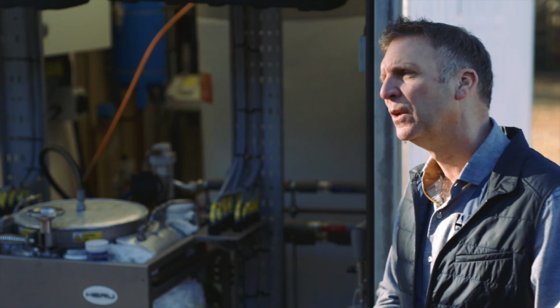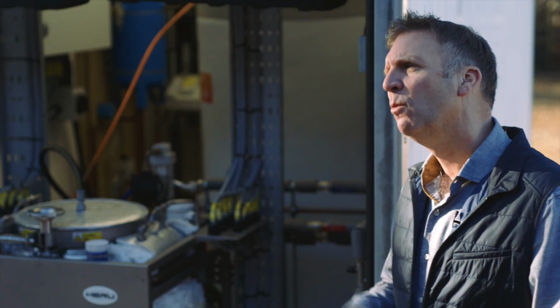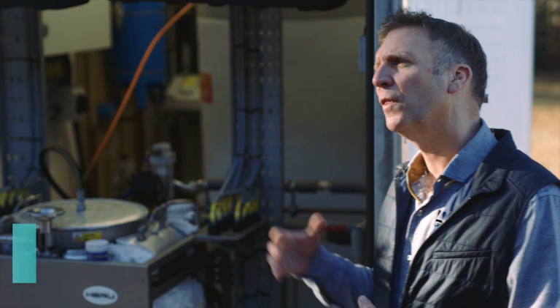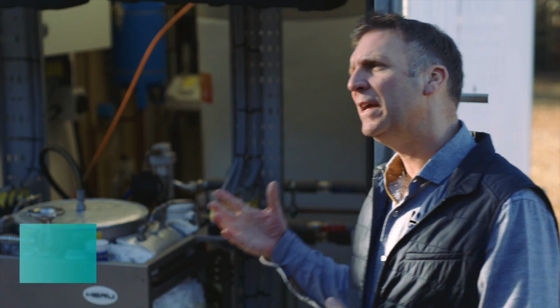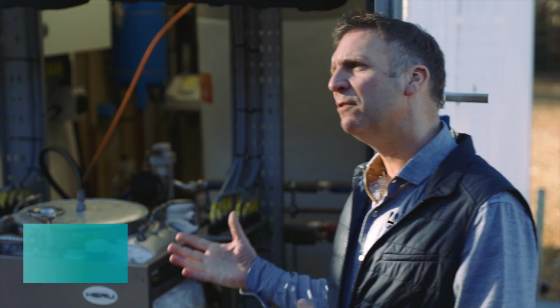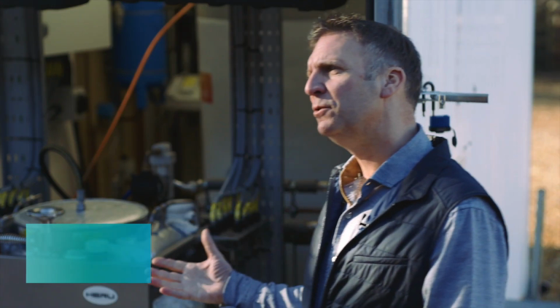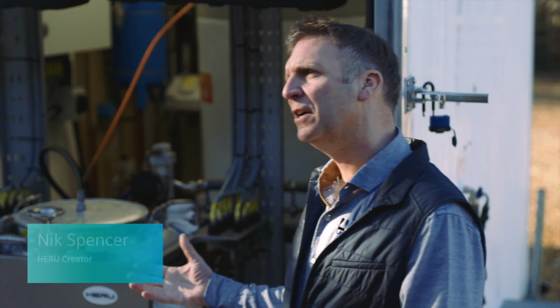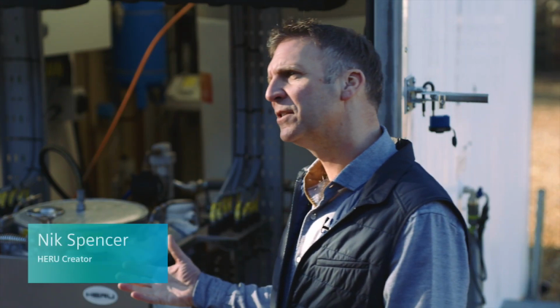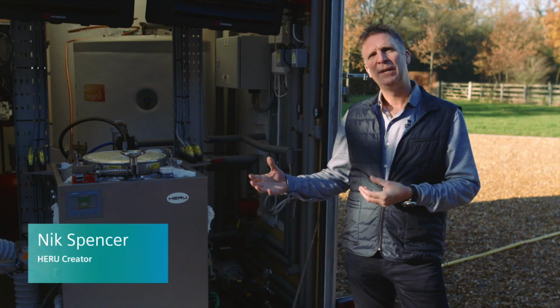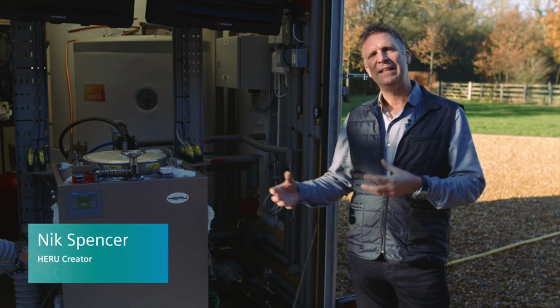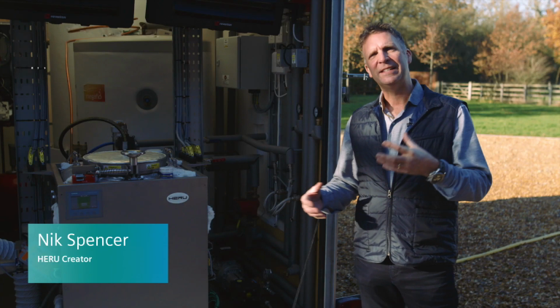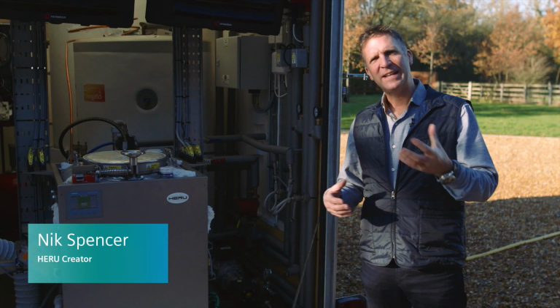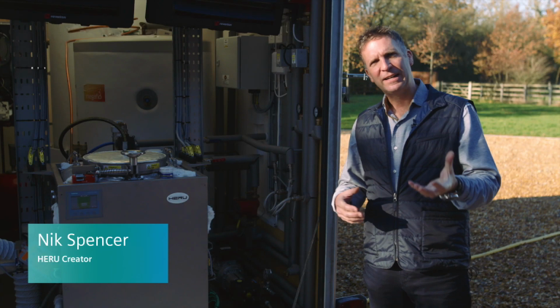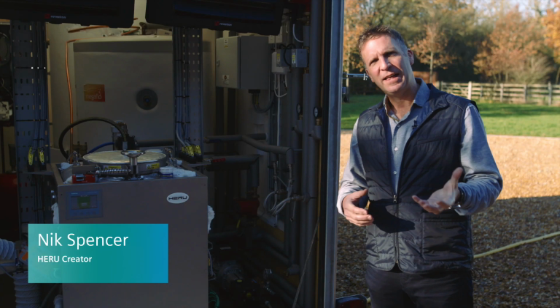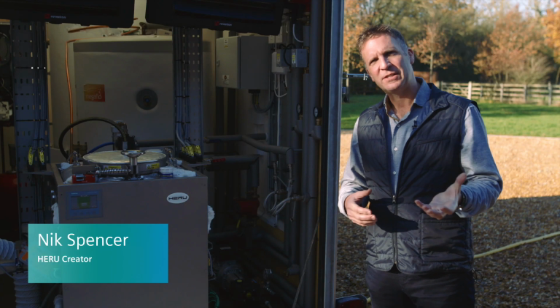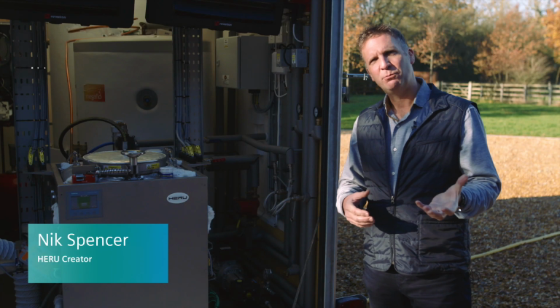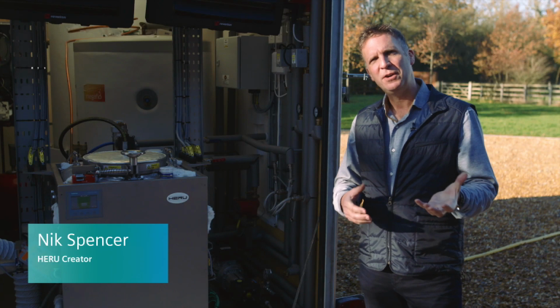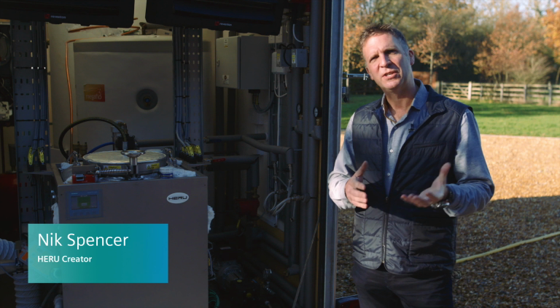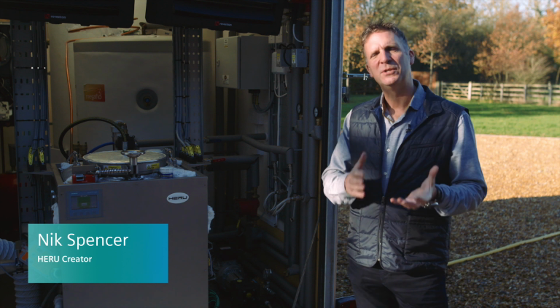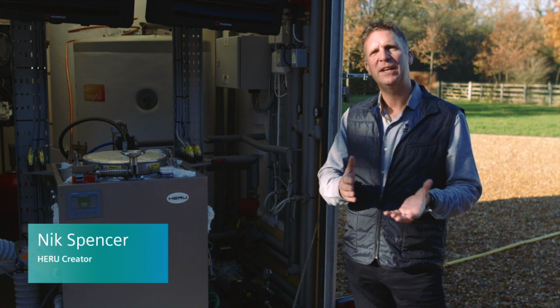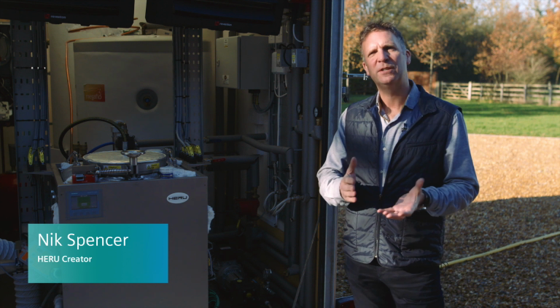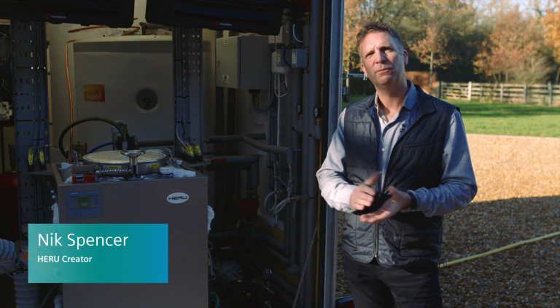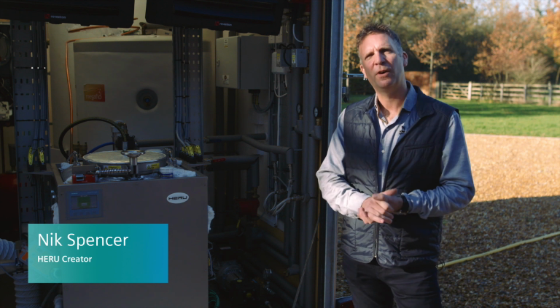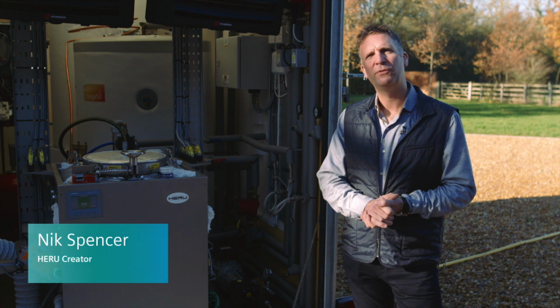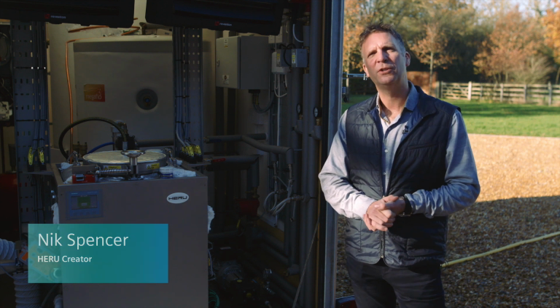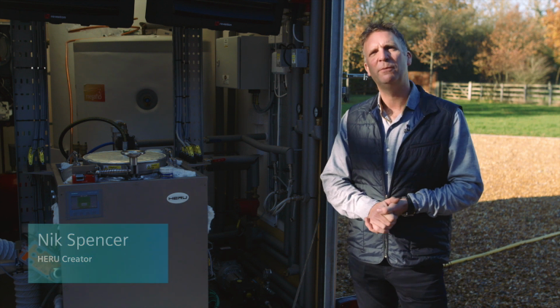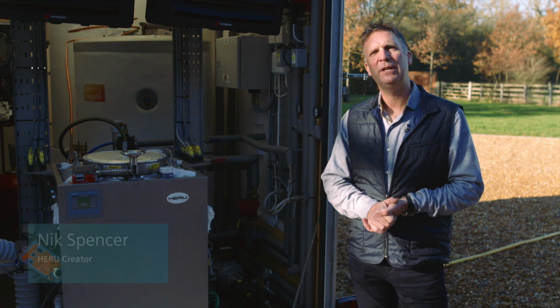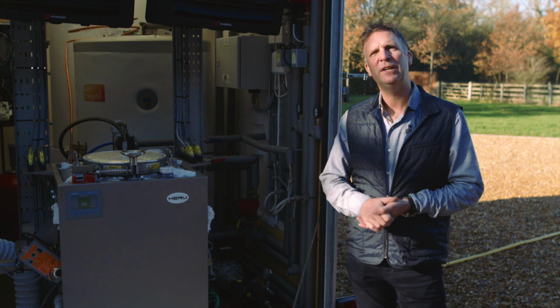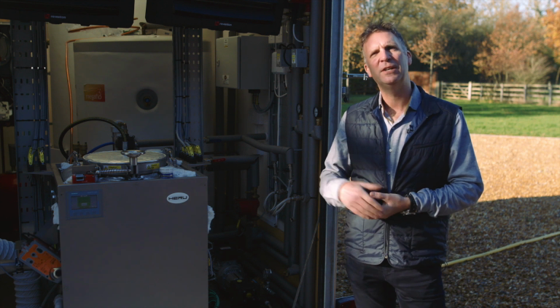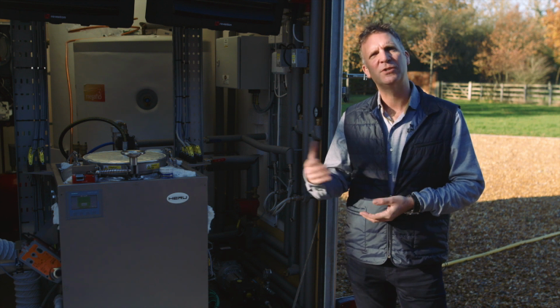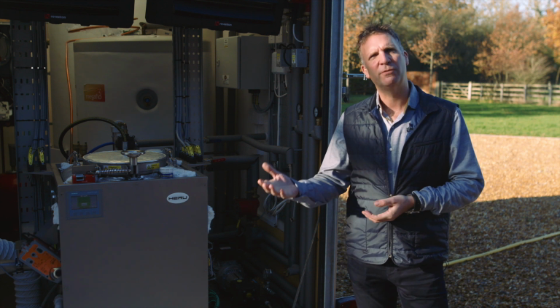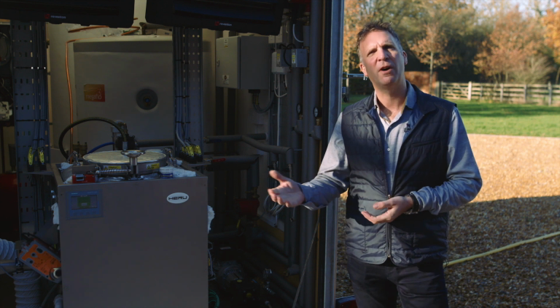What the Hero does is exactly that same process, but takes it from five to nine million years to five hours of pyrolysis.